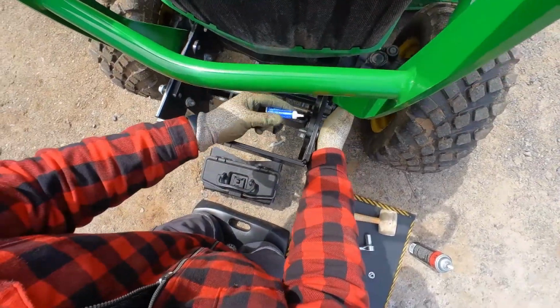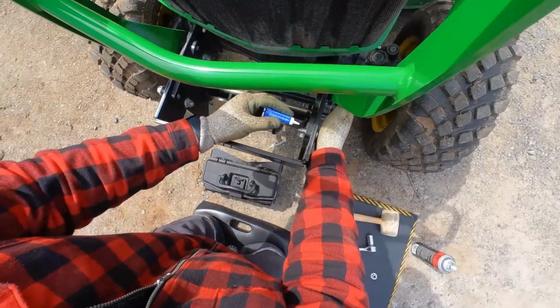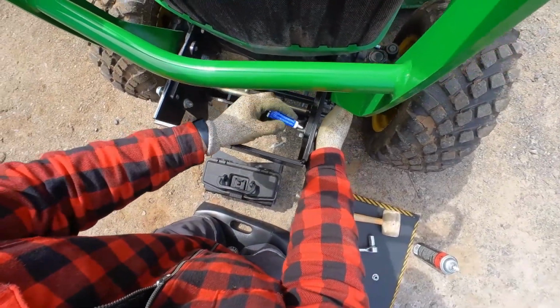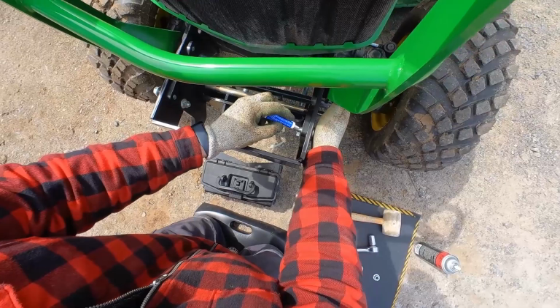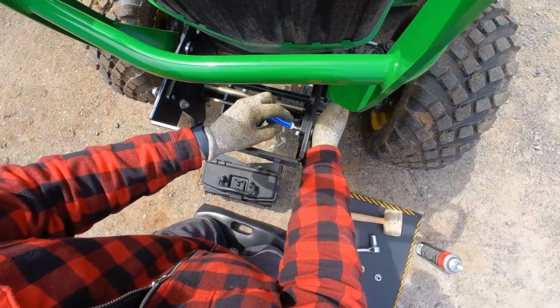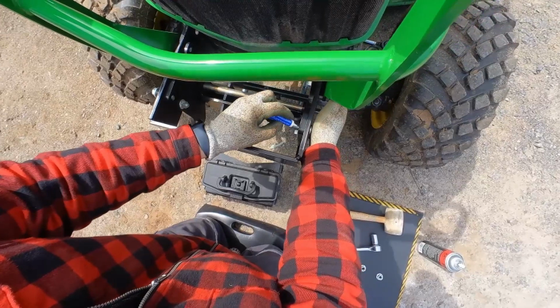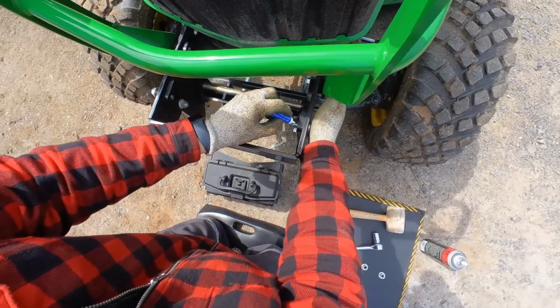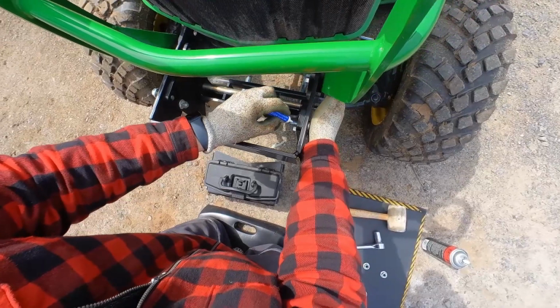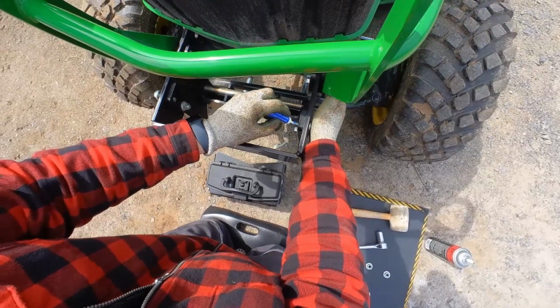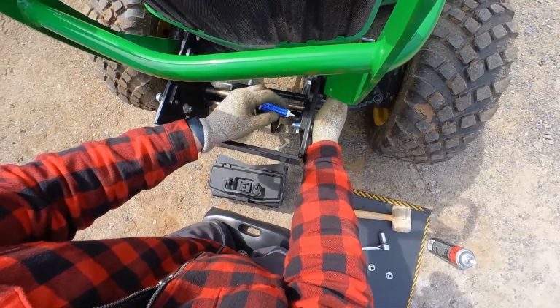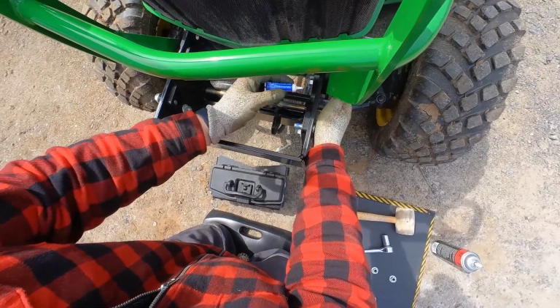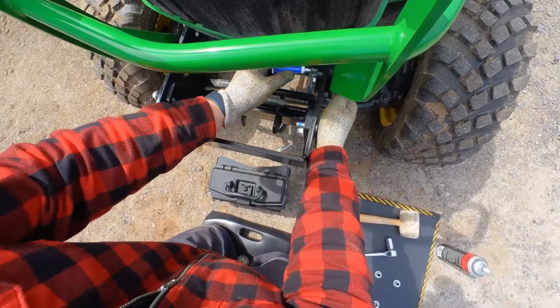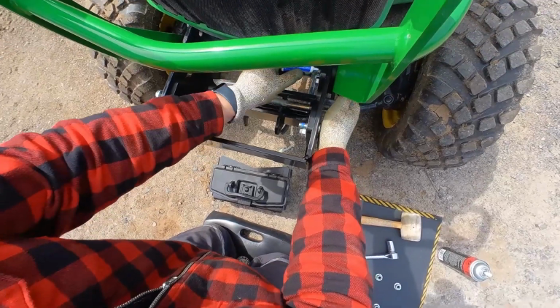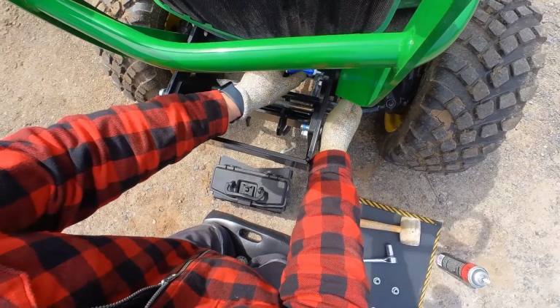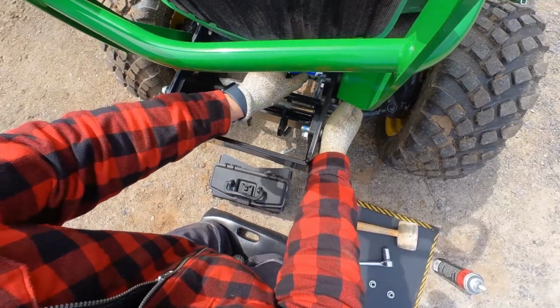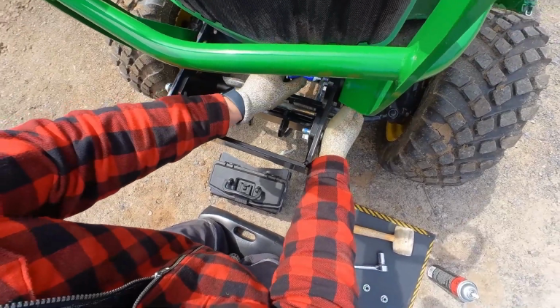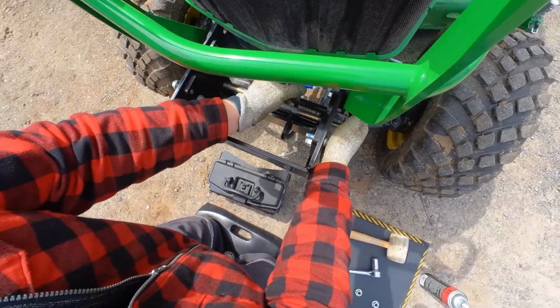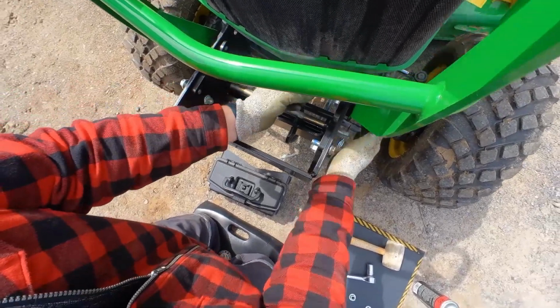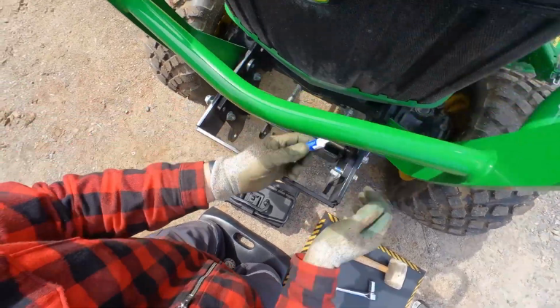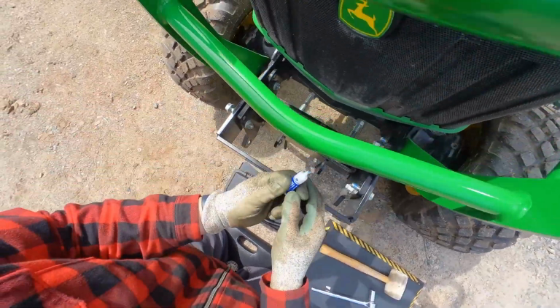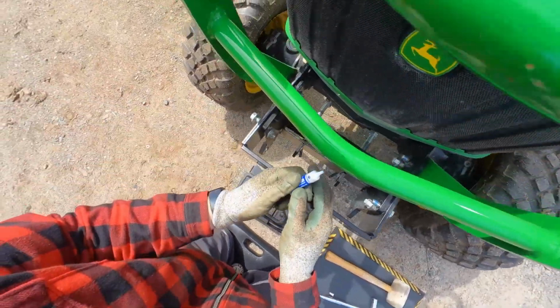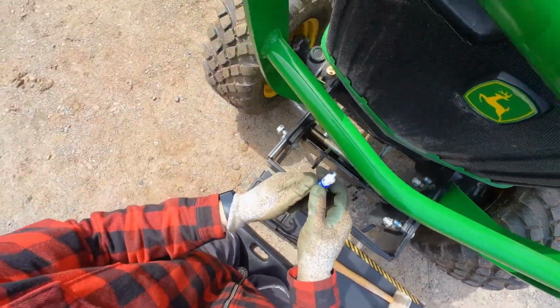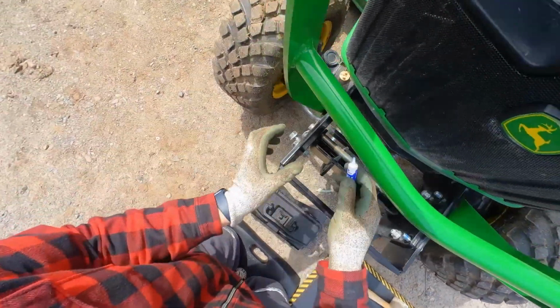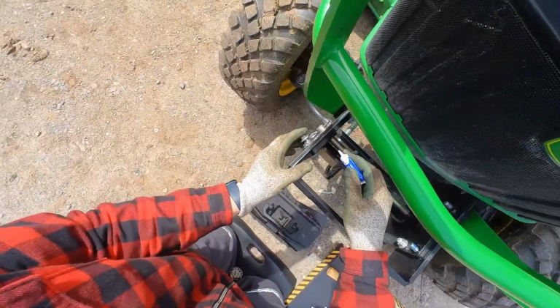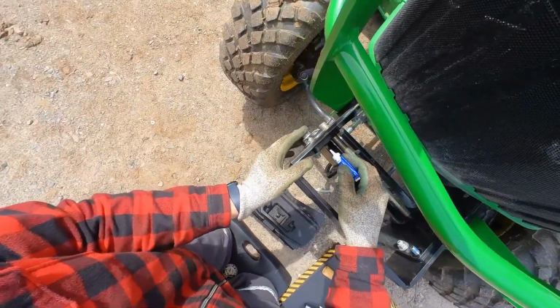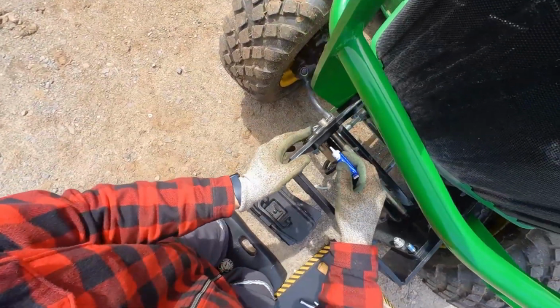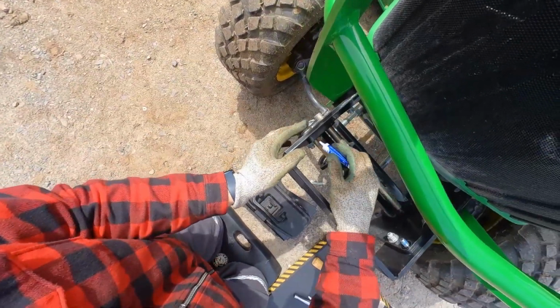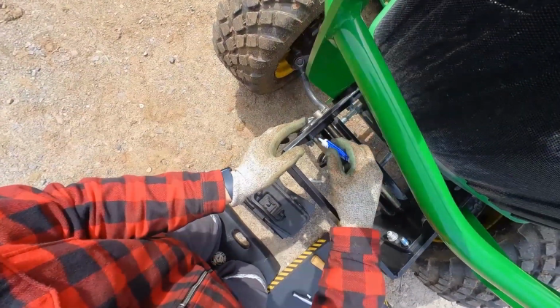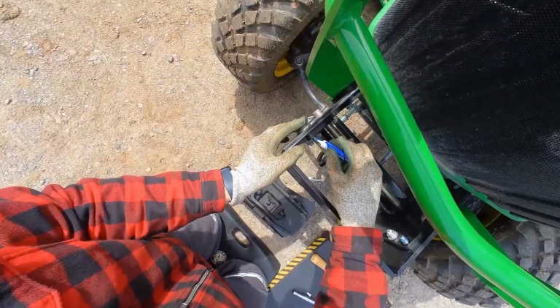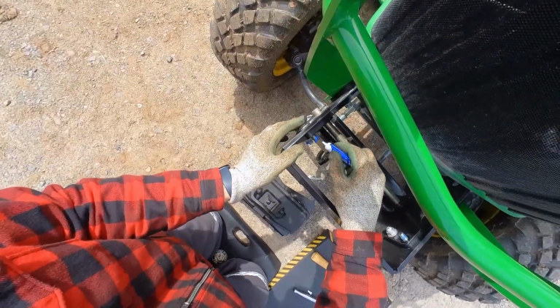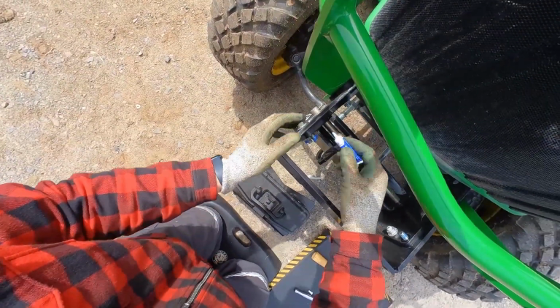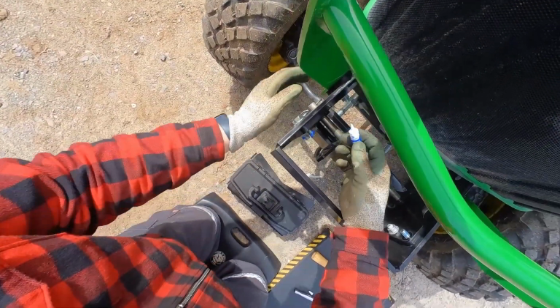Then I applied a small amount of blue thread locker to each bolt to ensure they don't also vibrate loose.